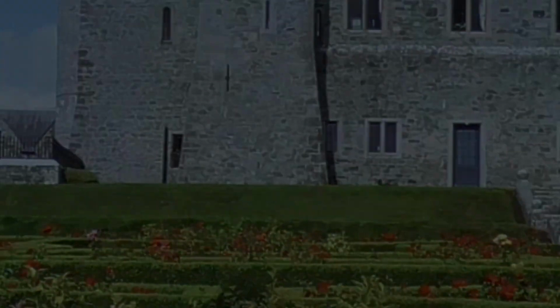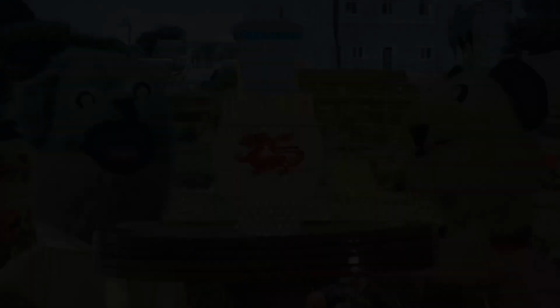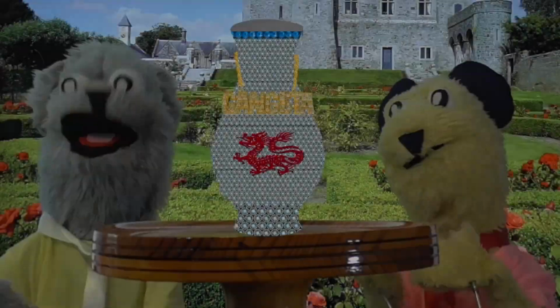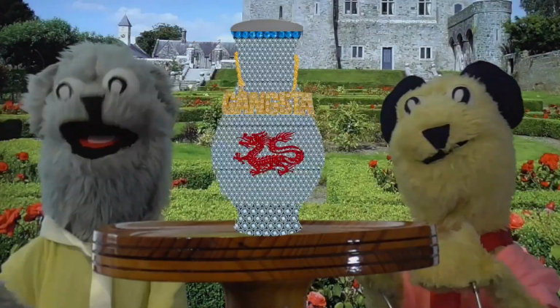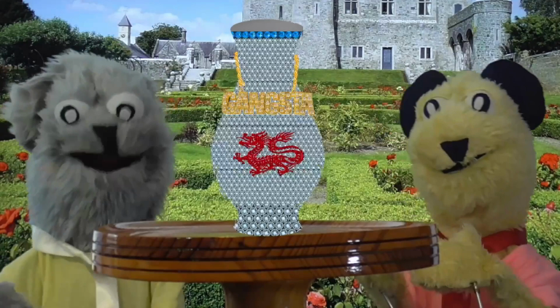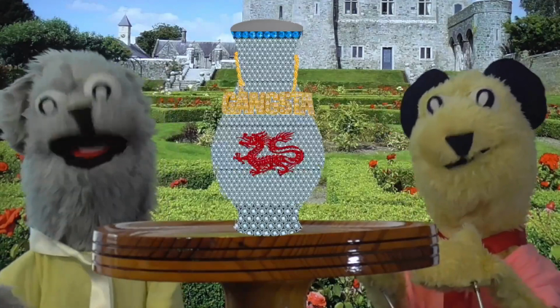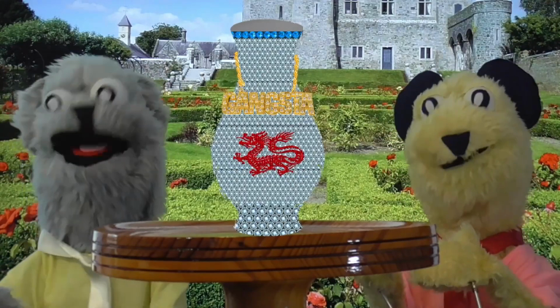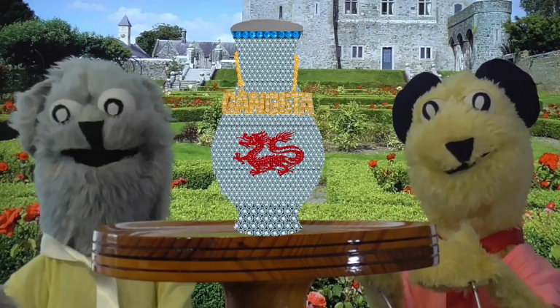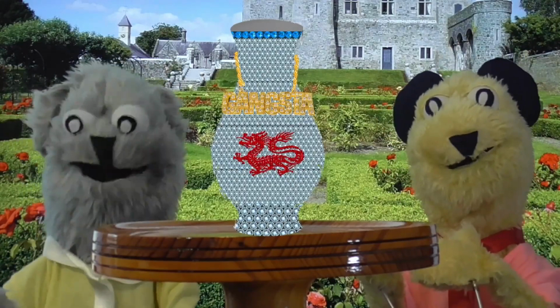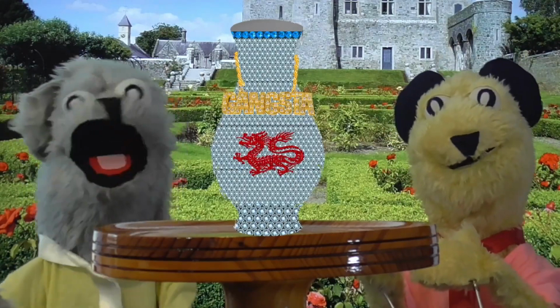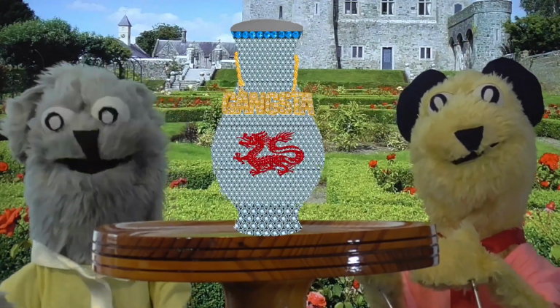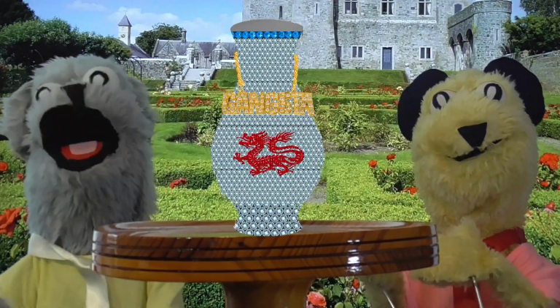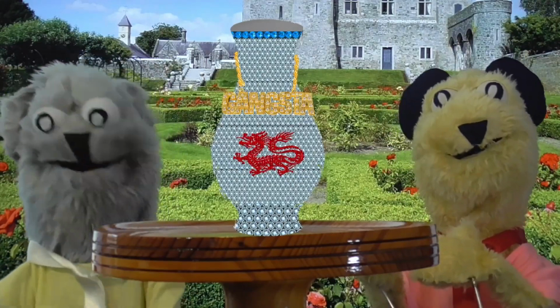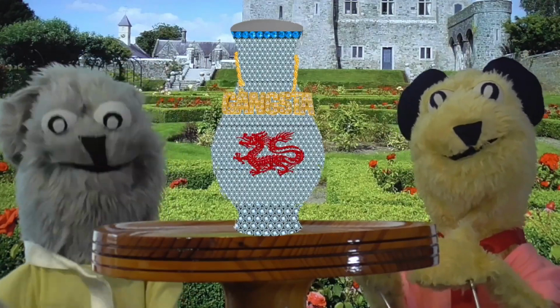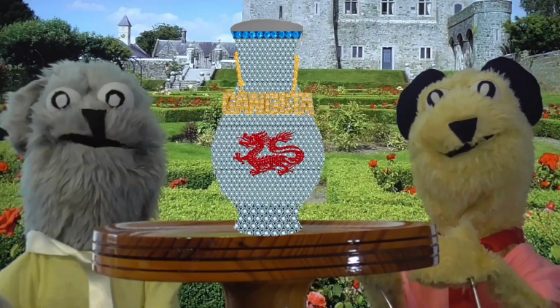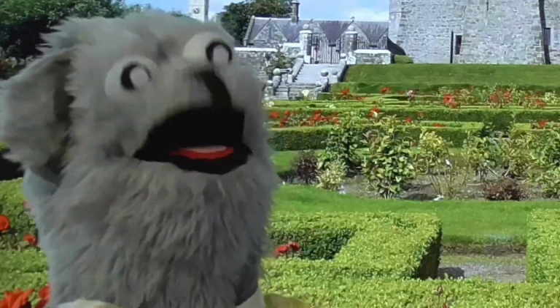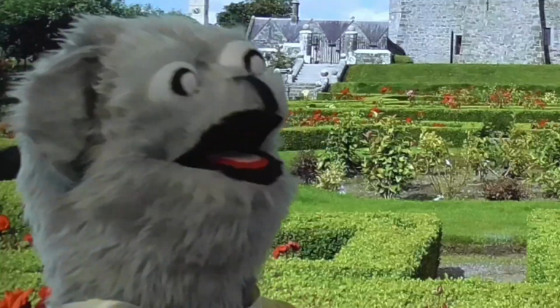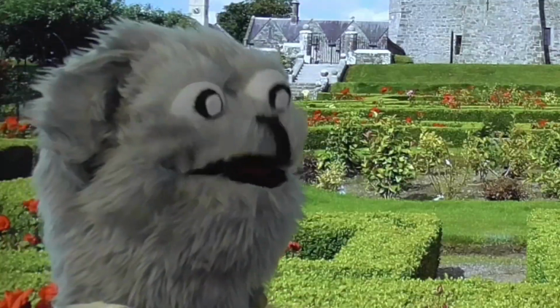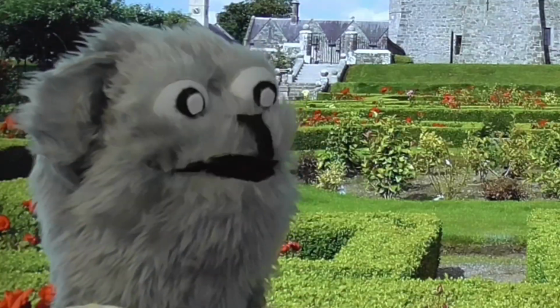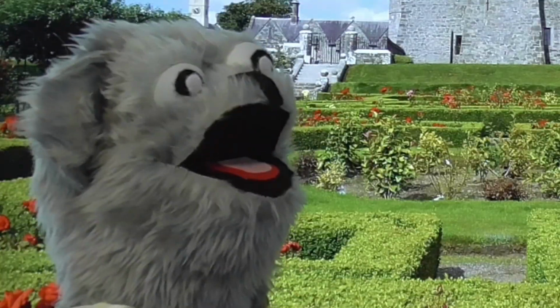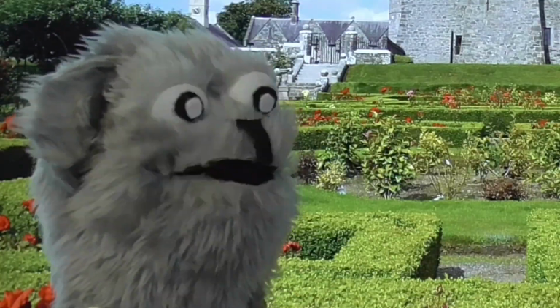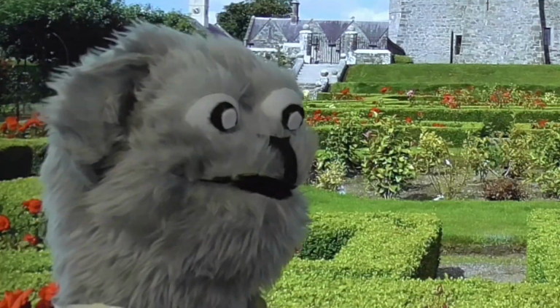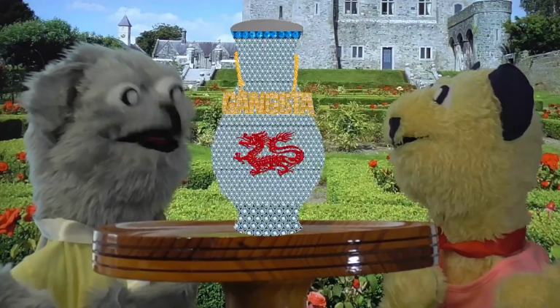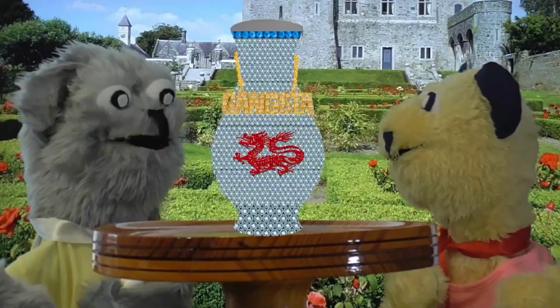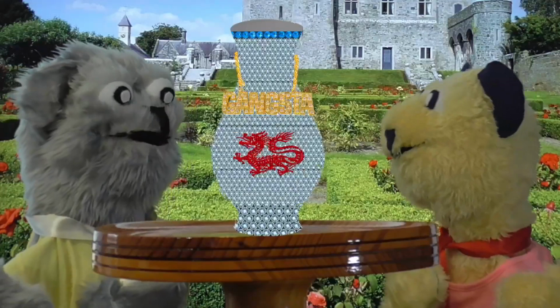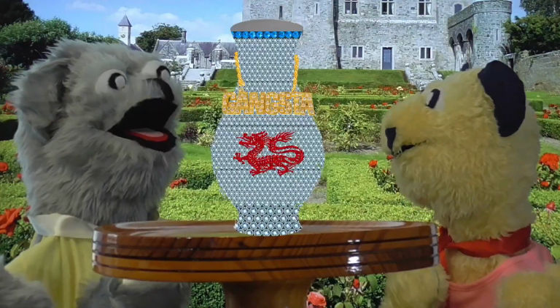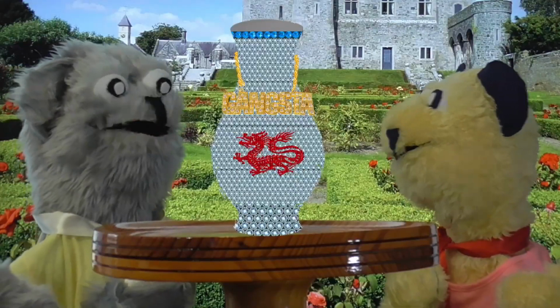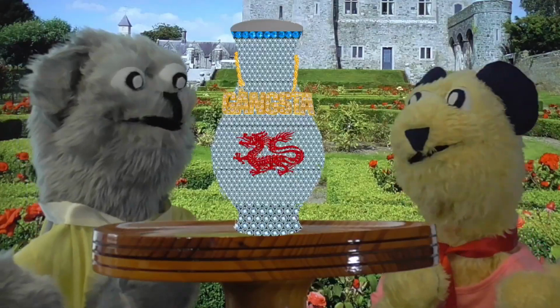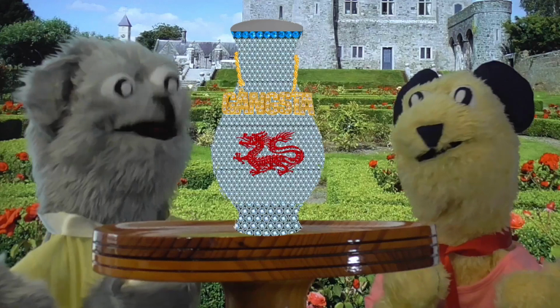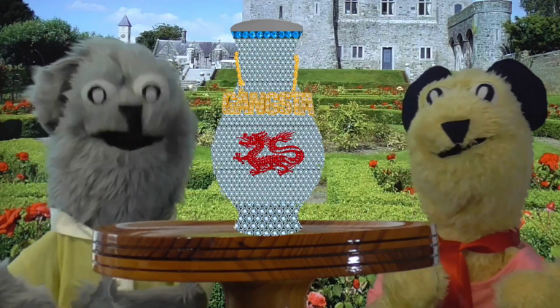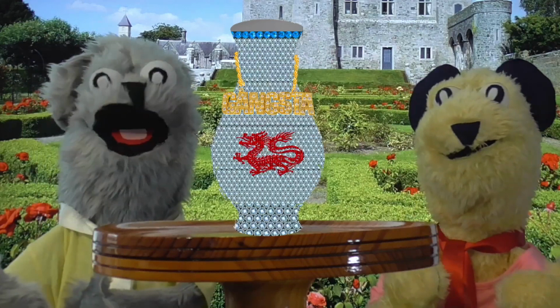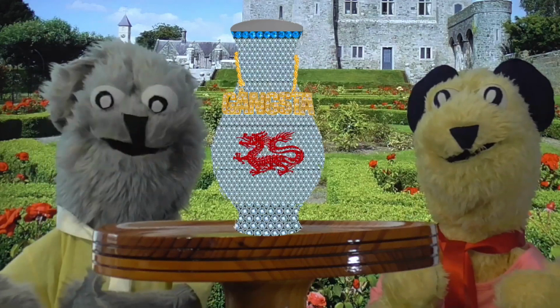Welcome back to the Vintage Roadshow. I'm joined here by this young lad who's brought in a fascinating item.